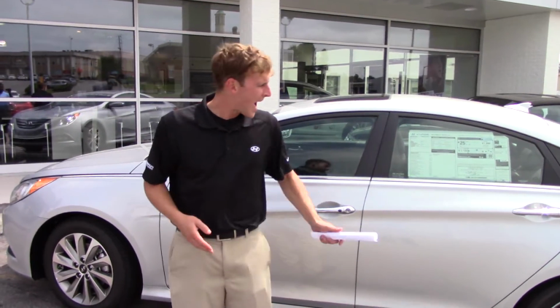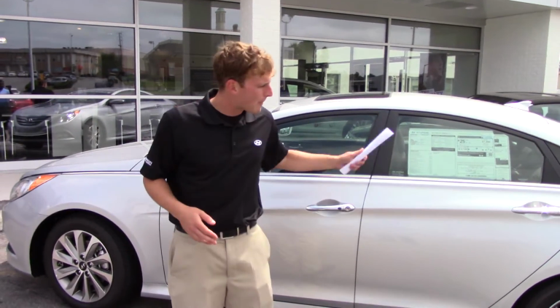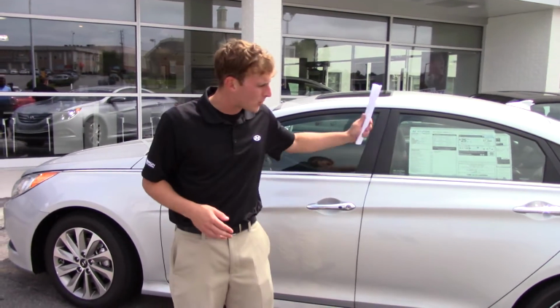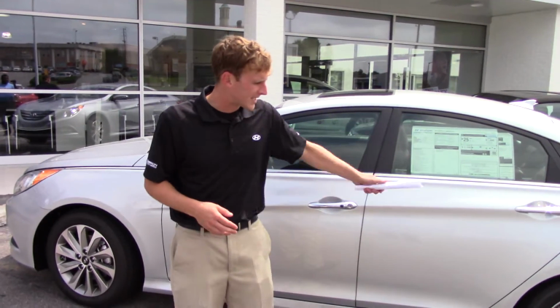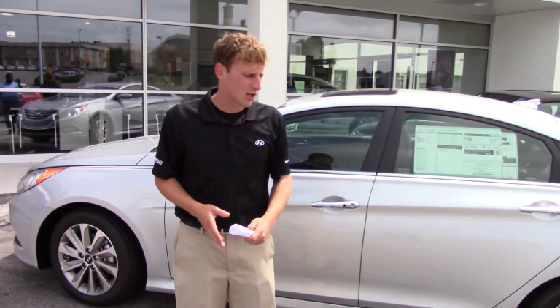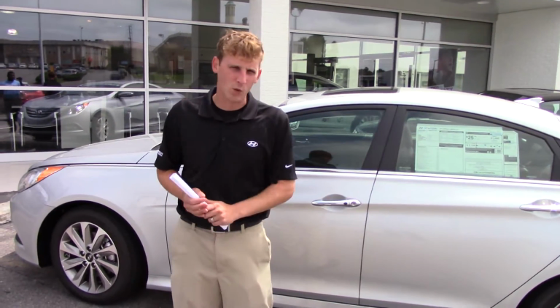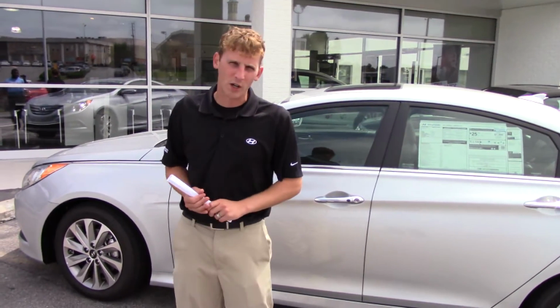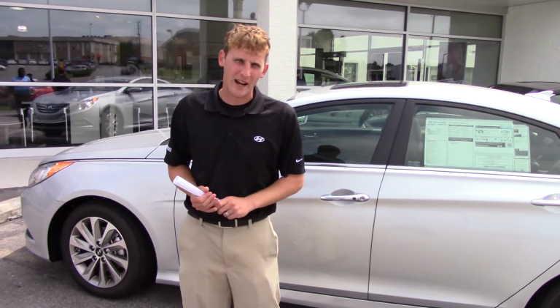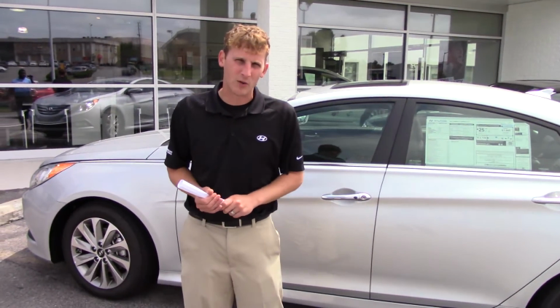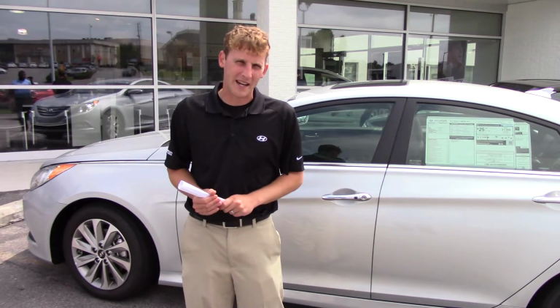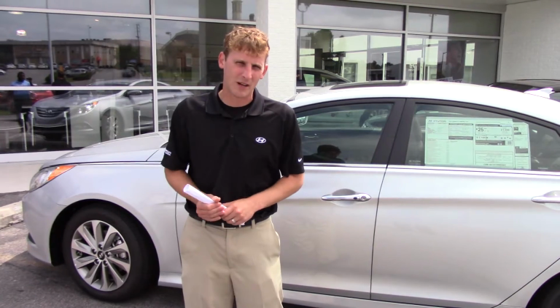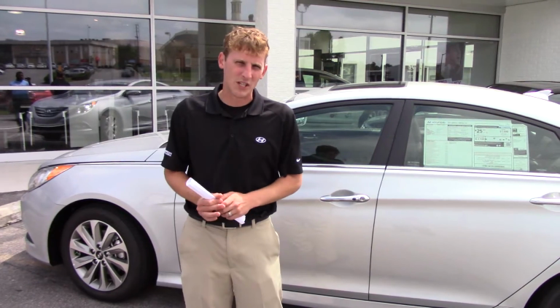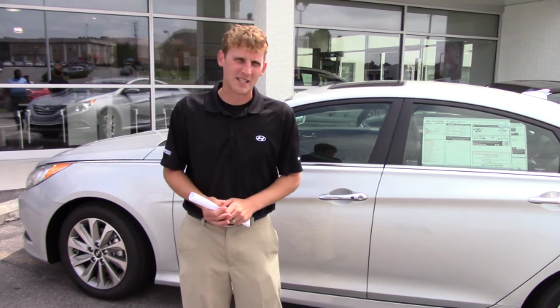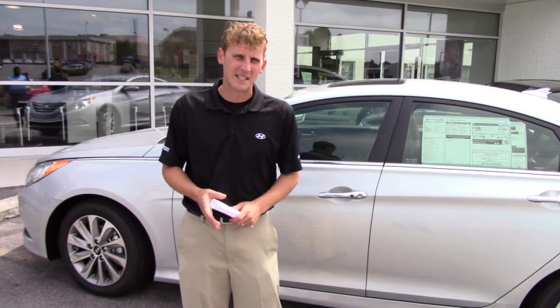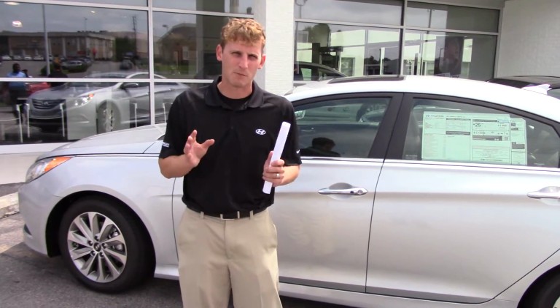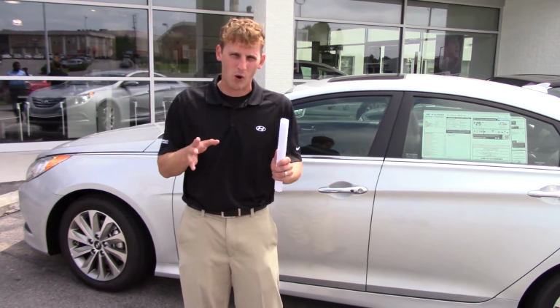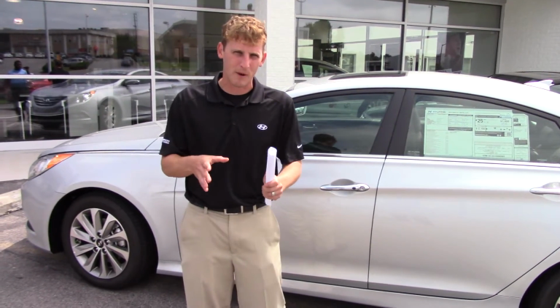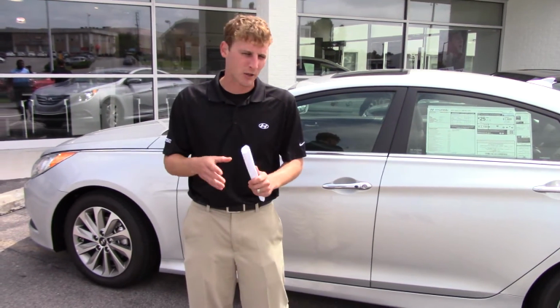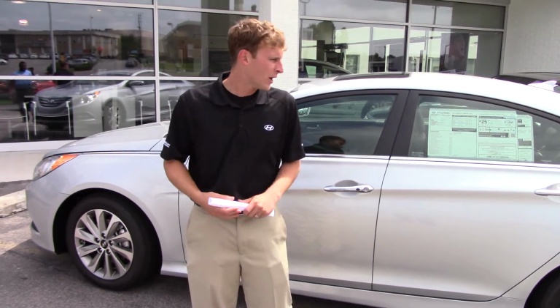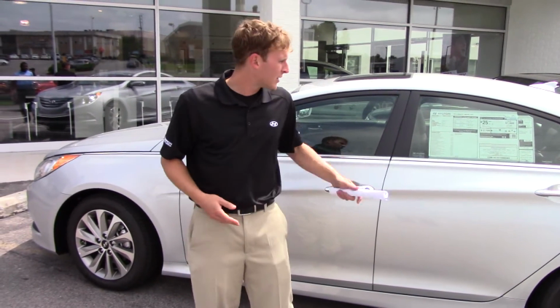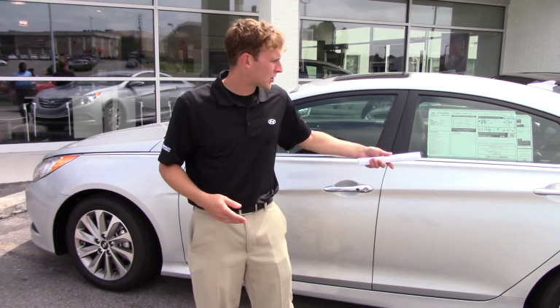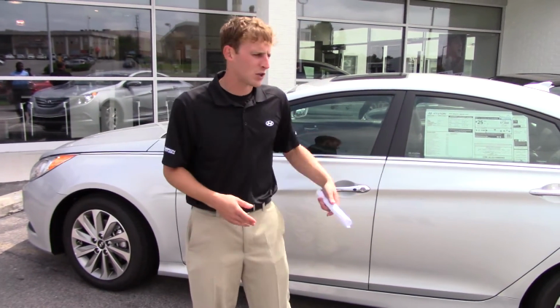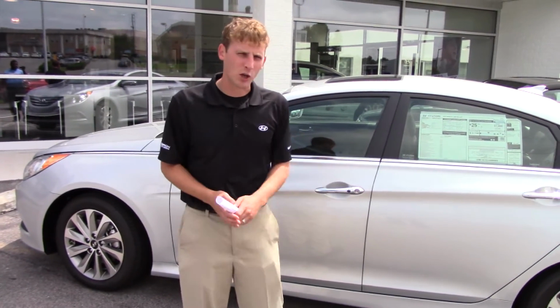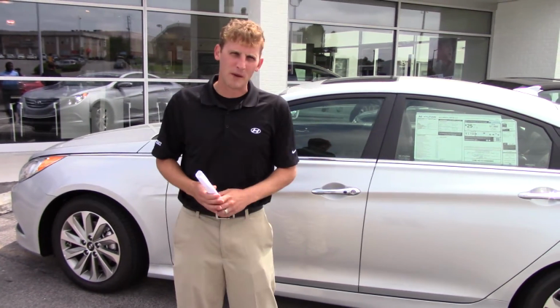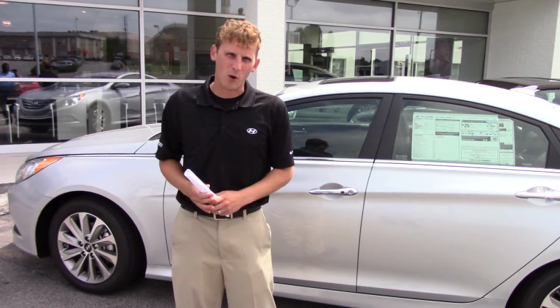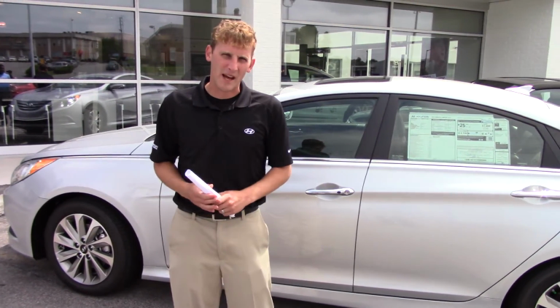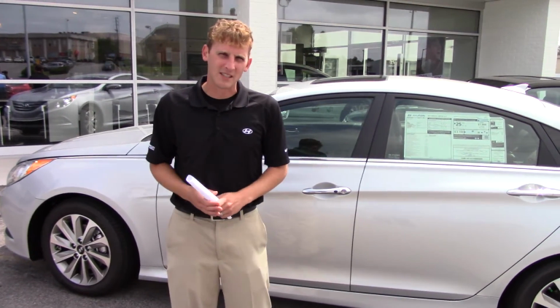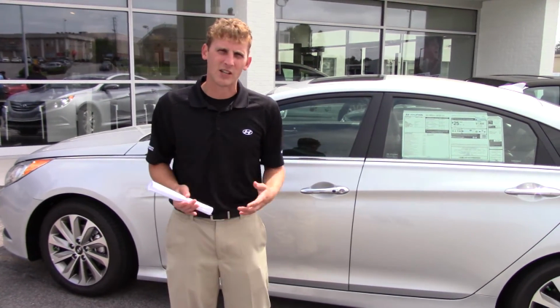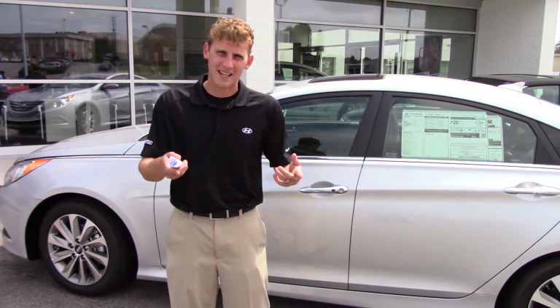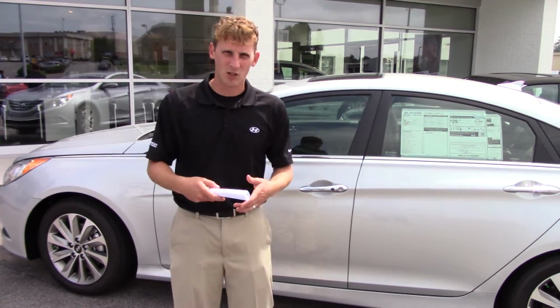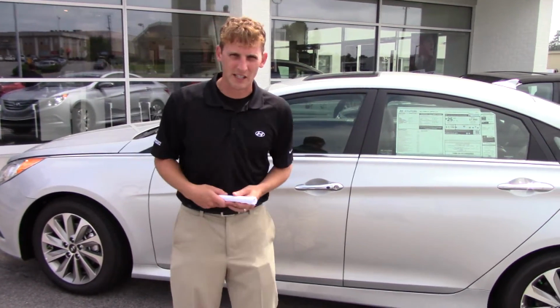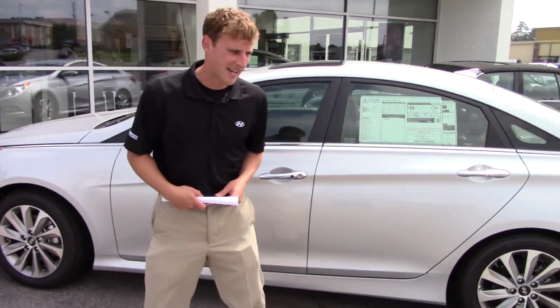I pulled this silver one around right here, which is a sport model, to show you a little bit more about it, so let's take a look inside.